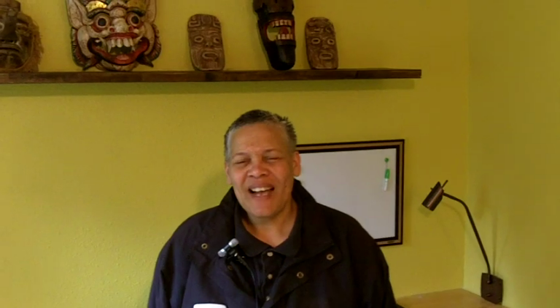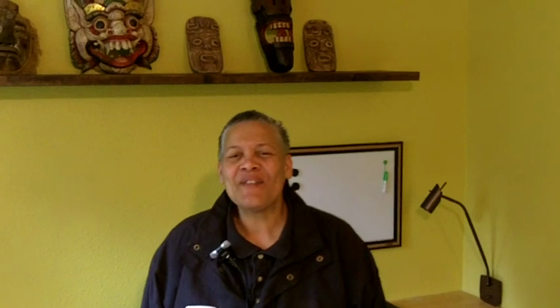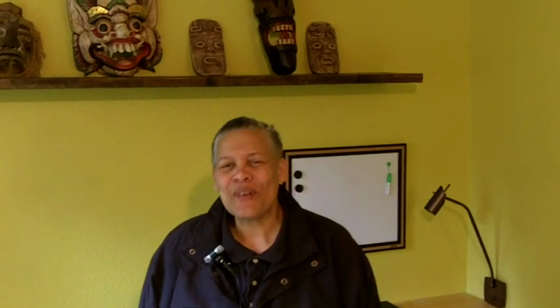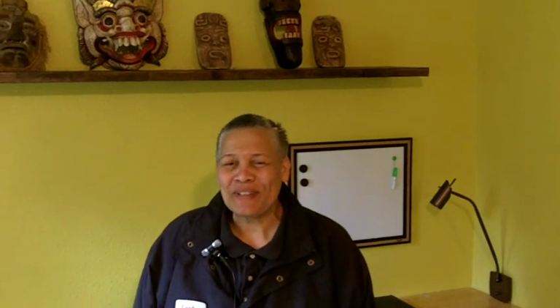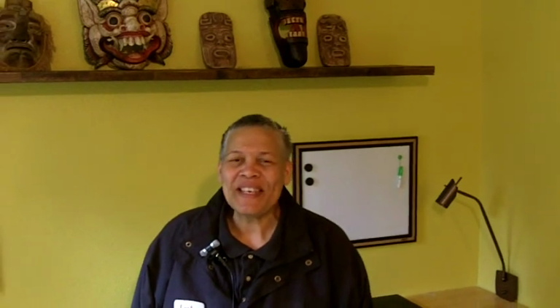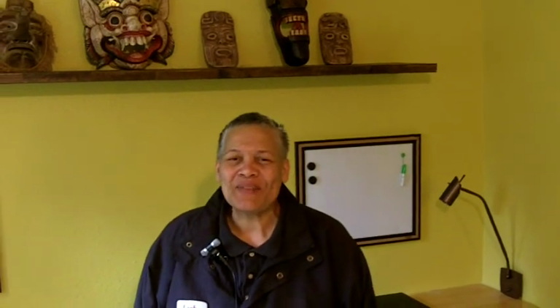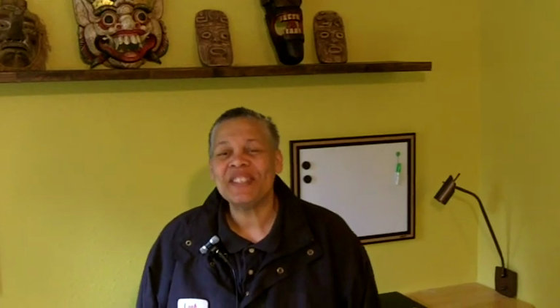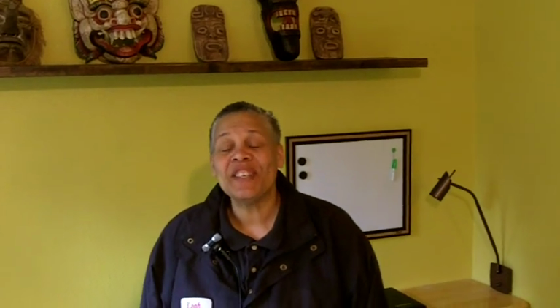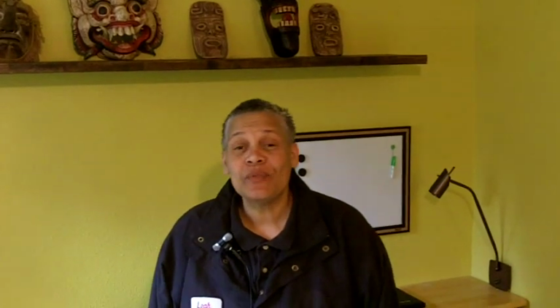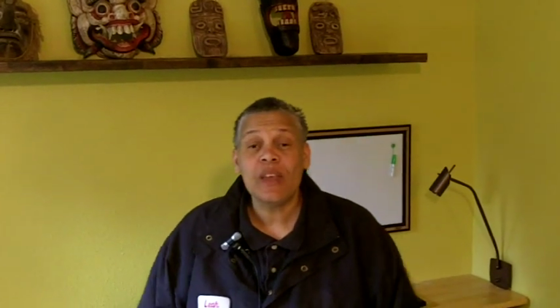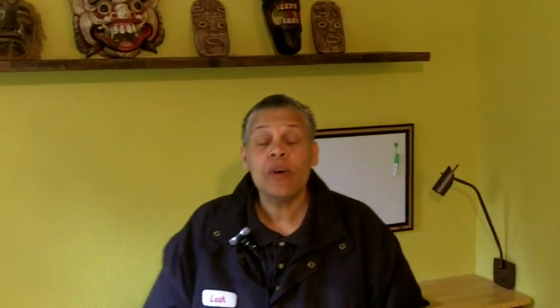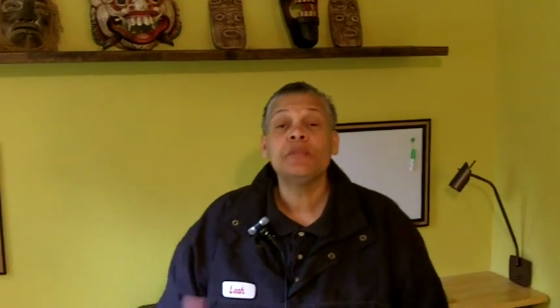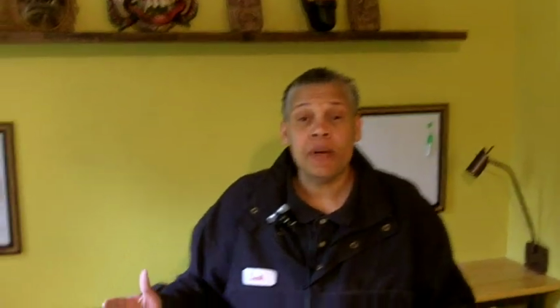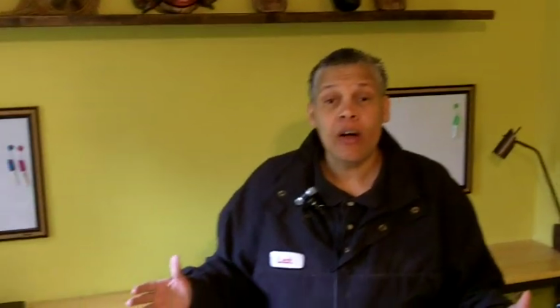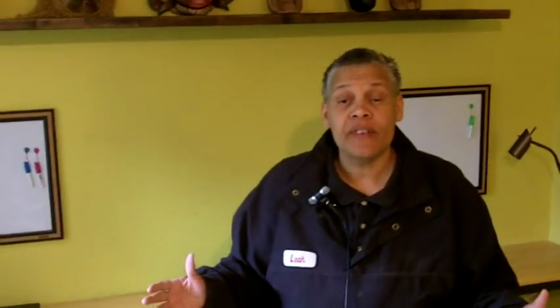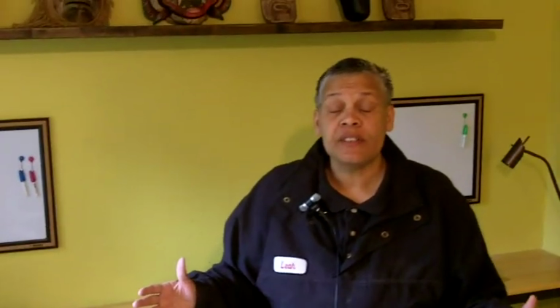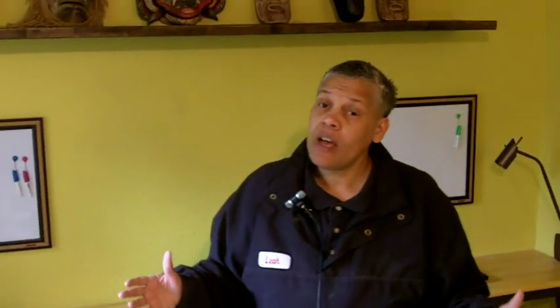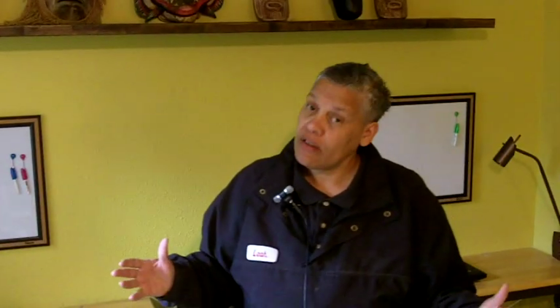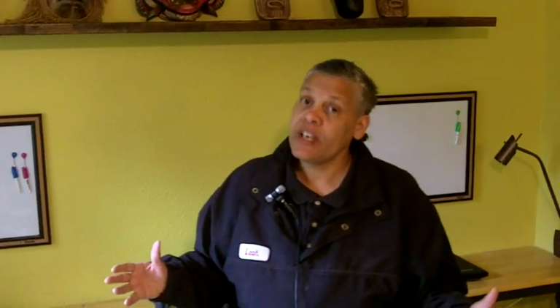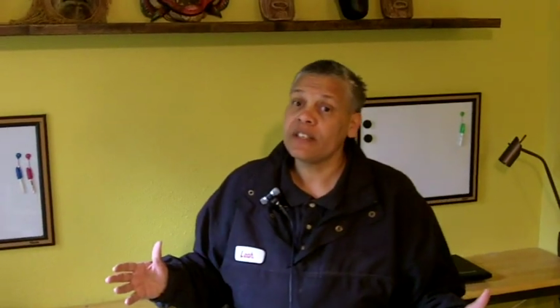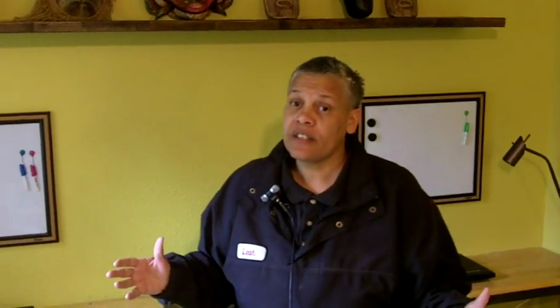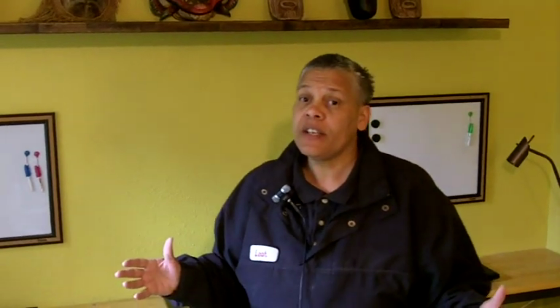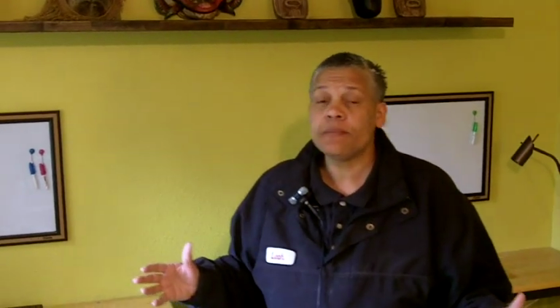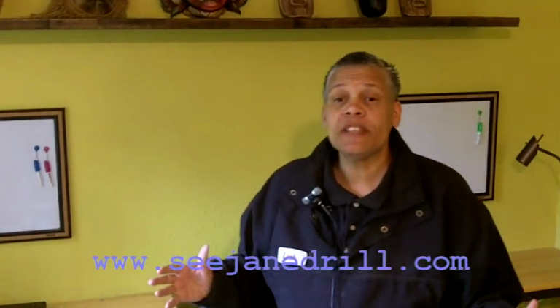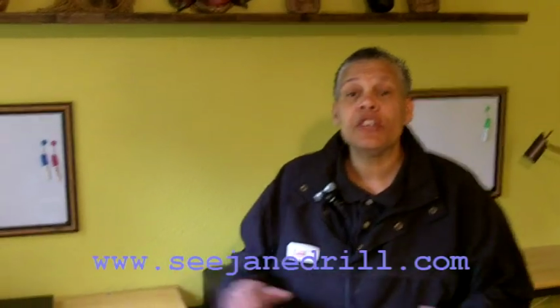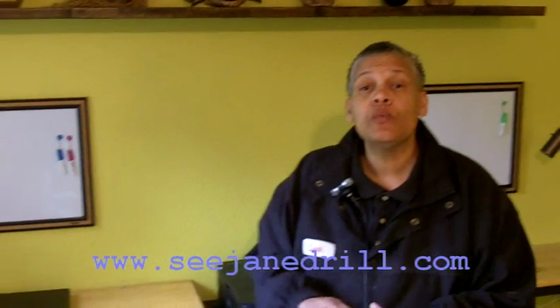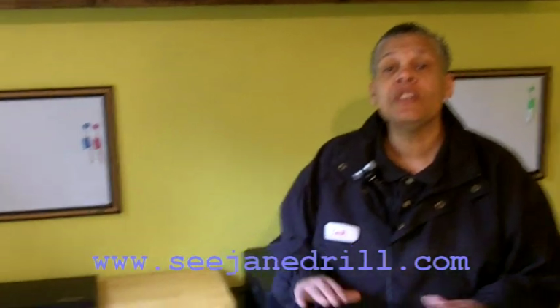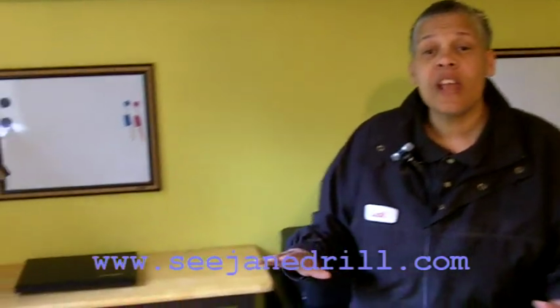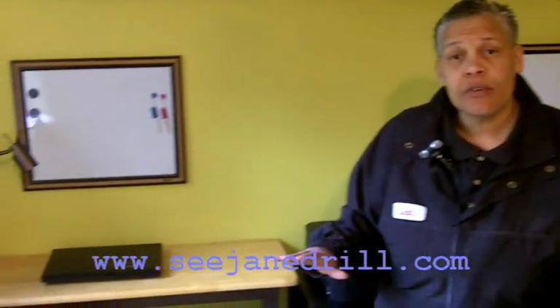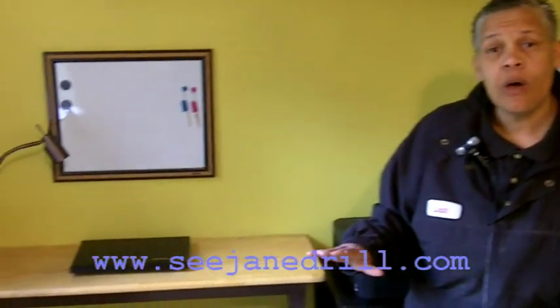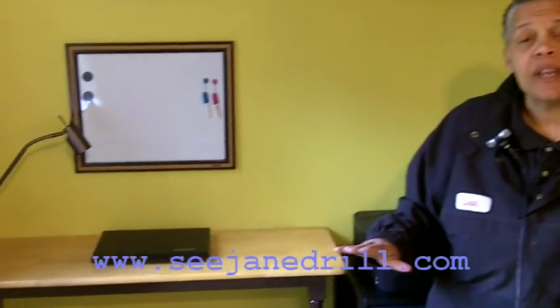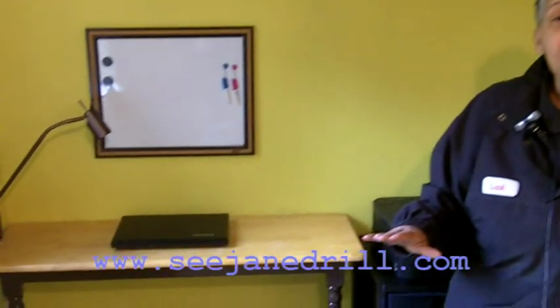Hi everyone, I'm Leah of CJ Drill and welcome to my office. Now I'll tell you it's a tiny space, but you would never know it.